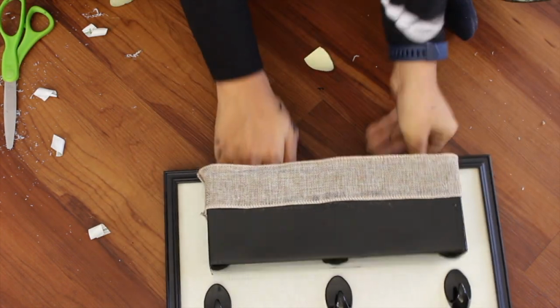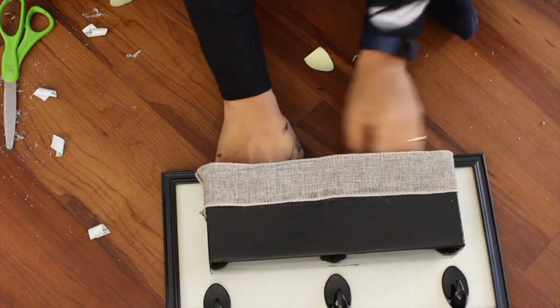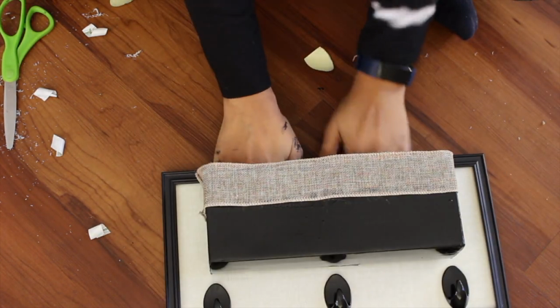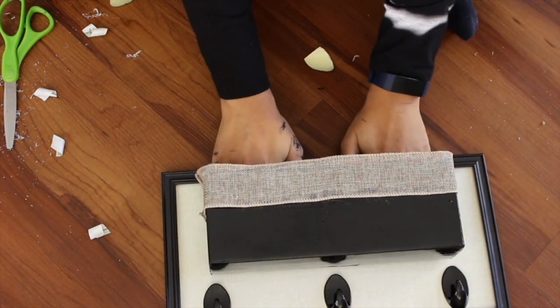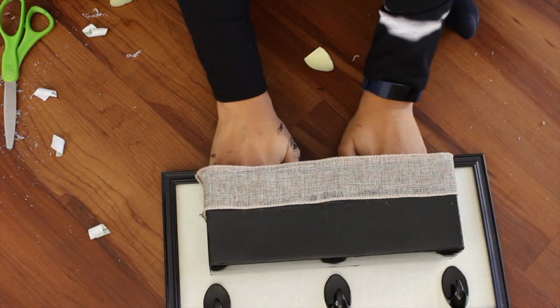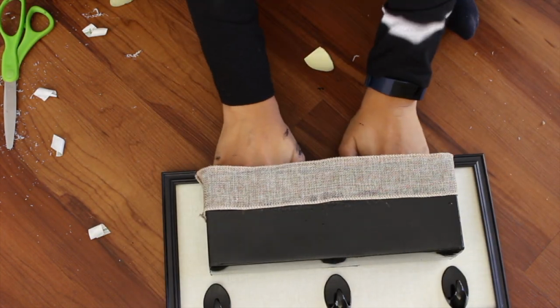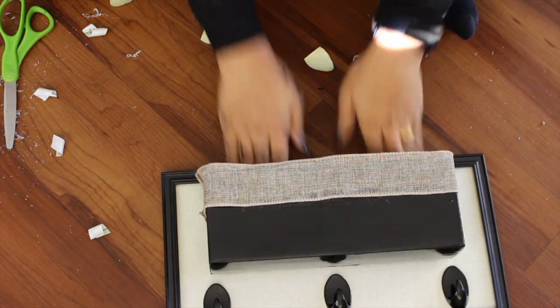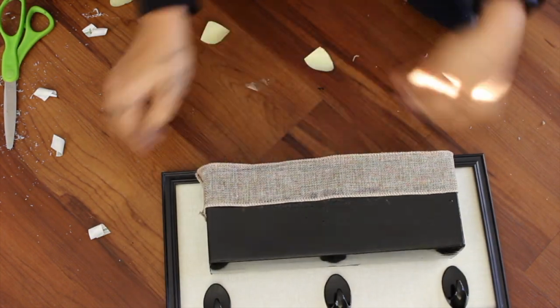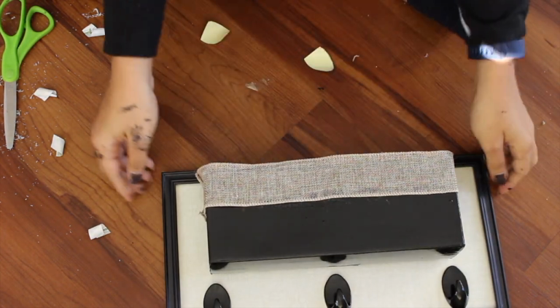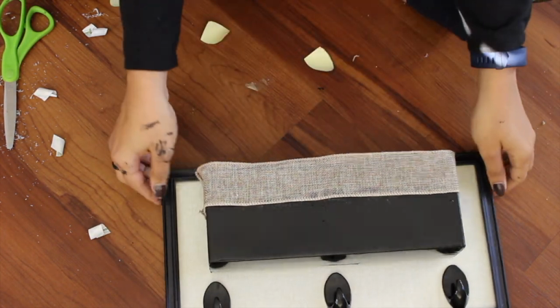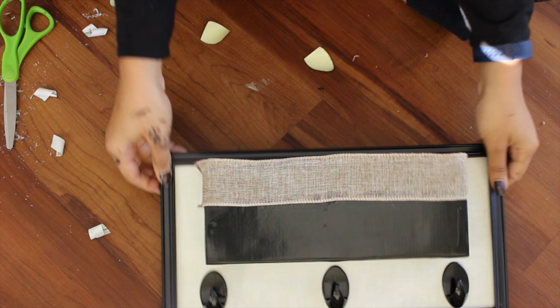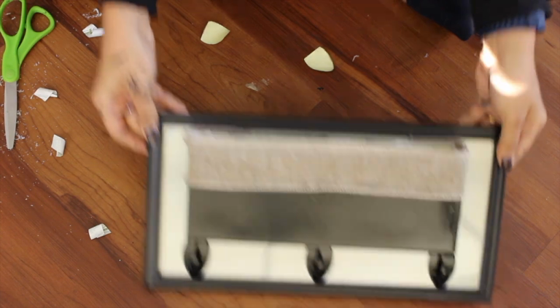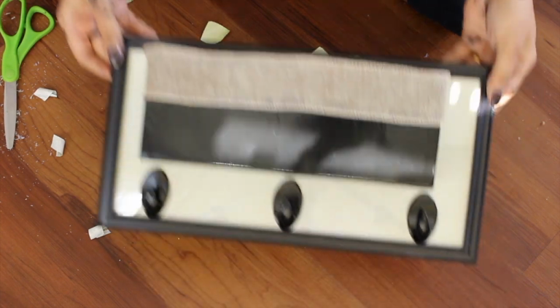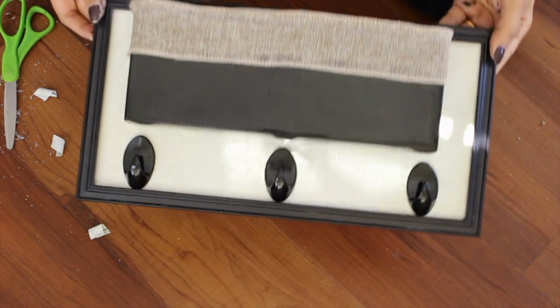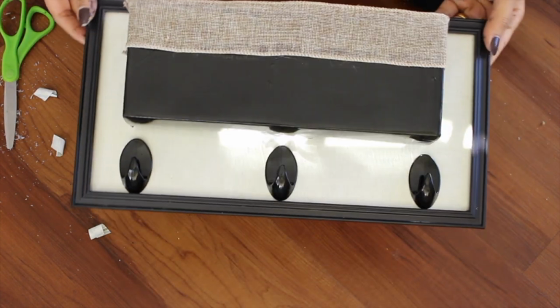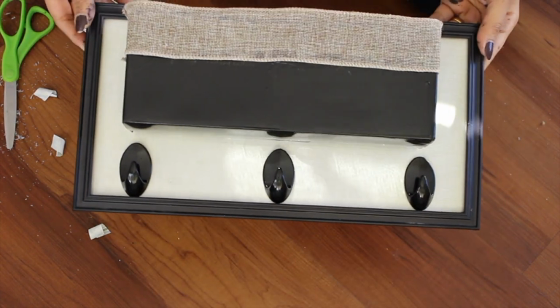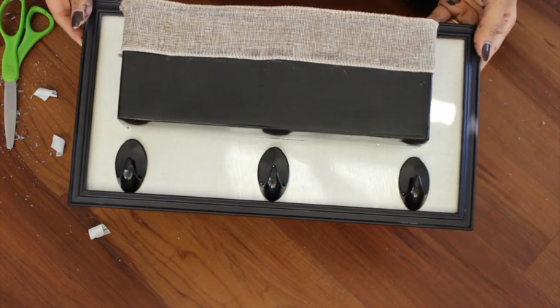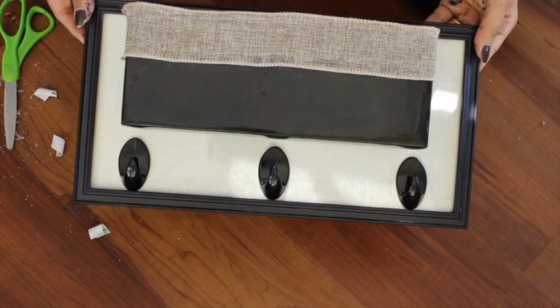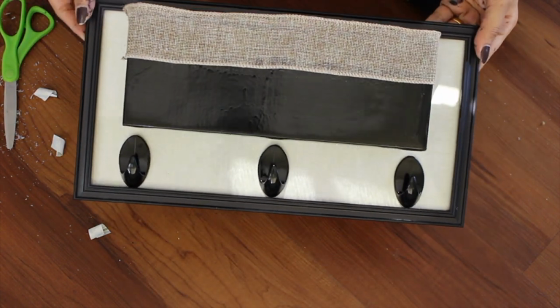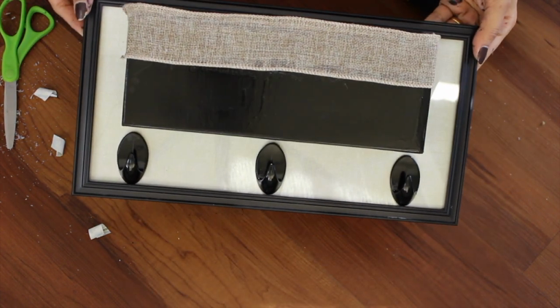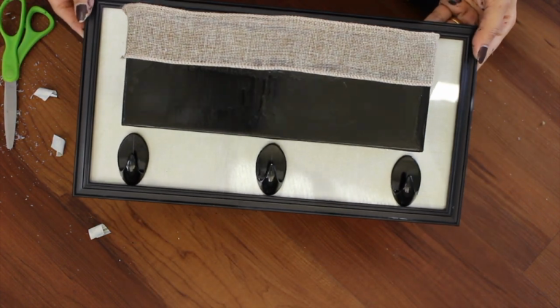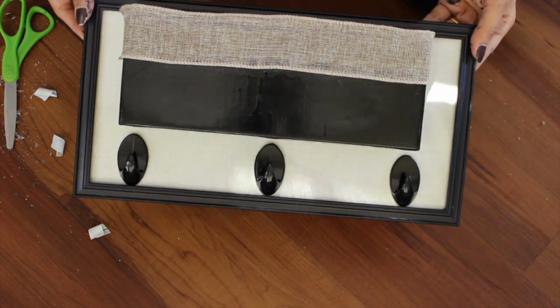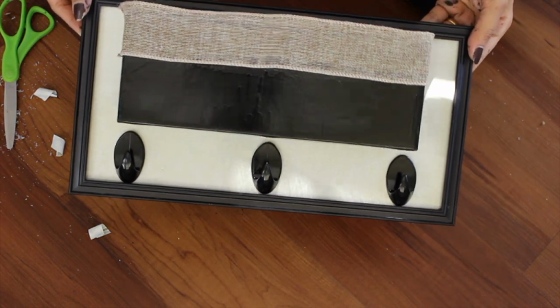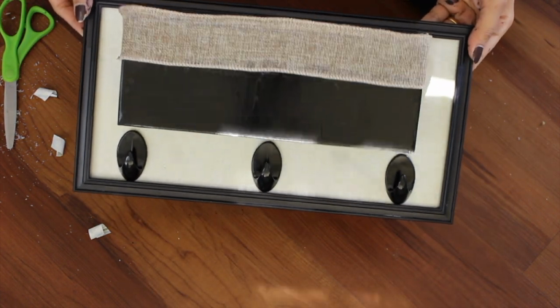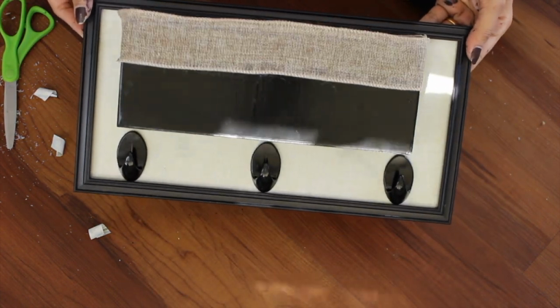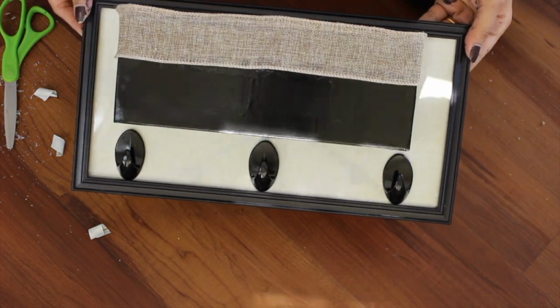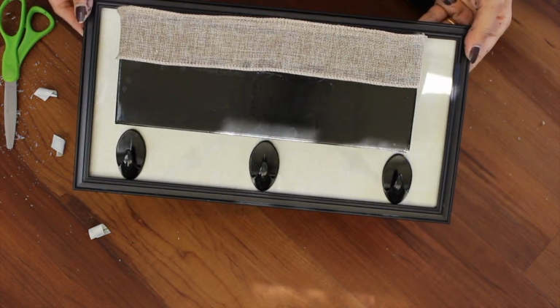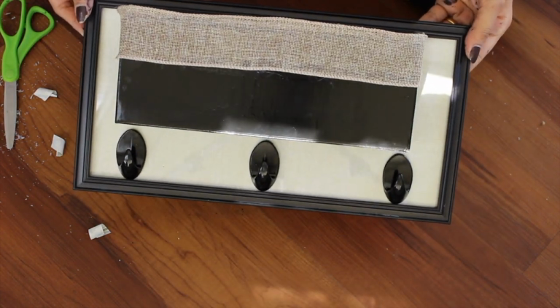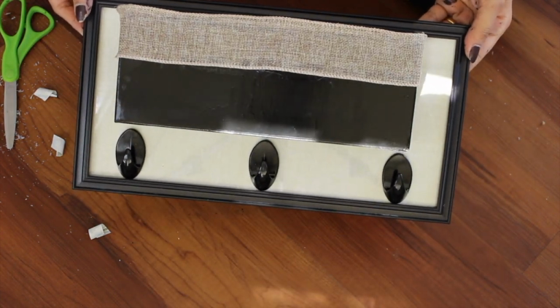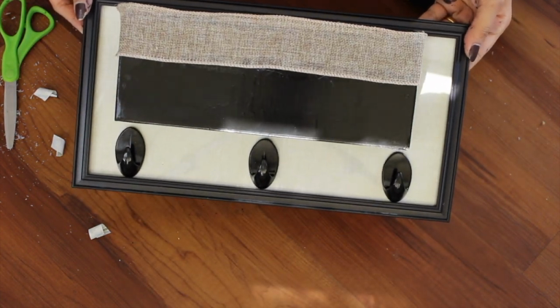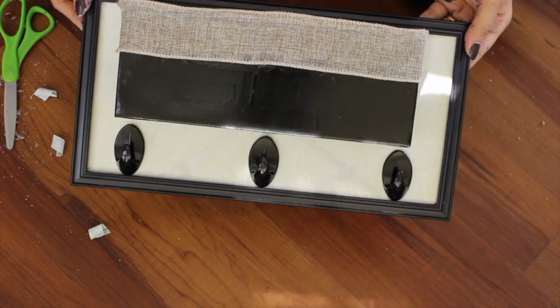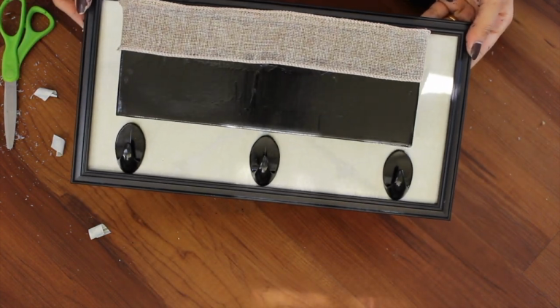Make sure that everything is set correctly and this is the final look.